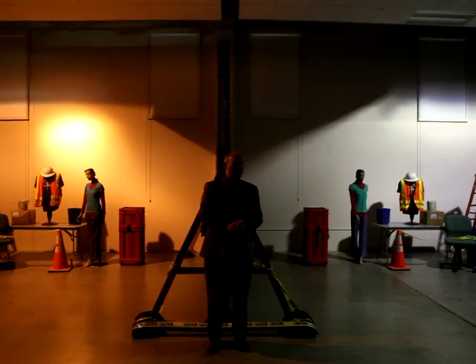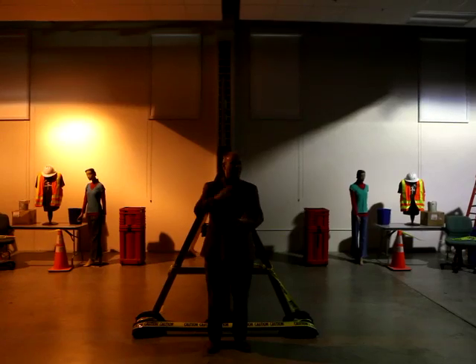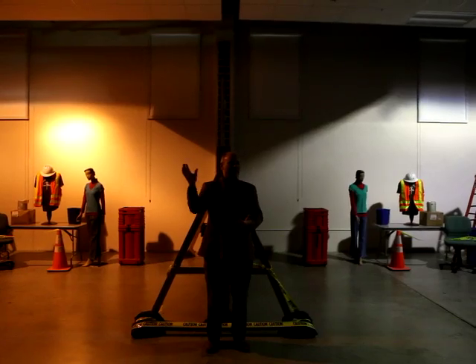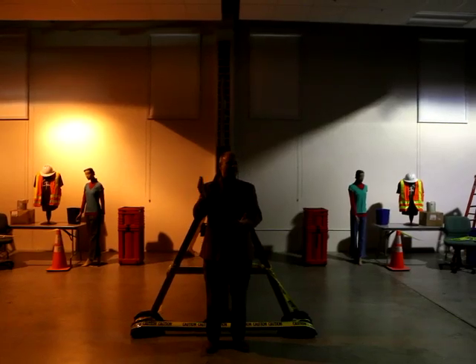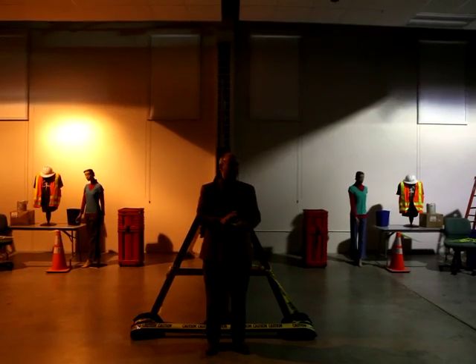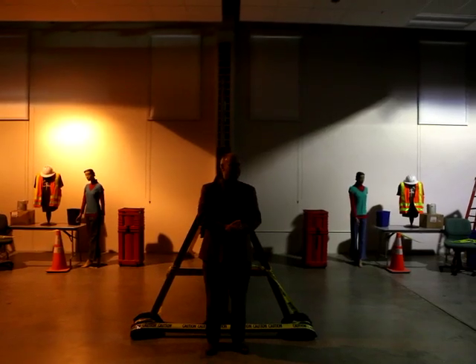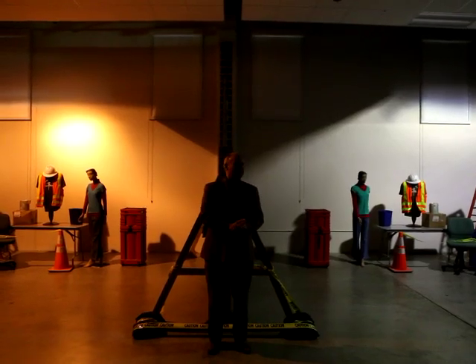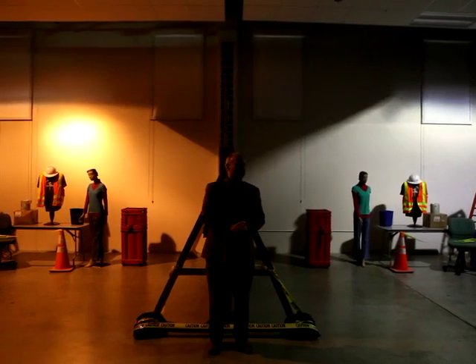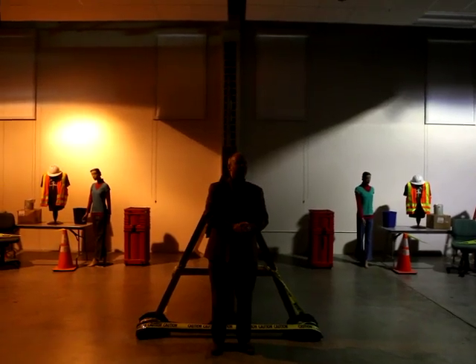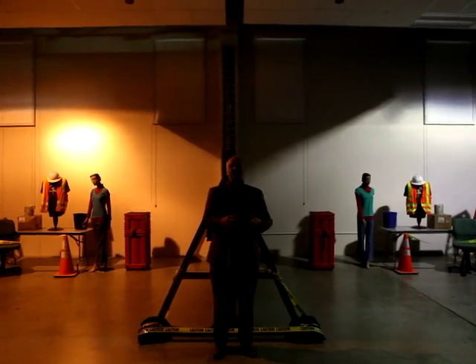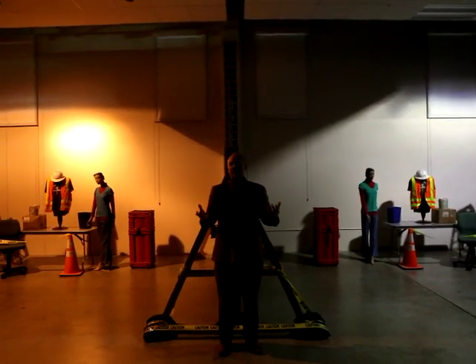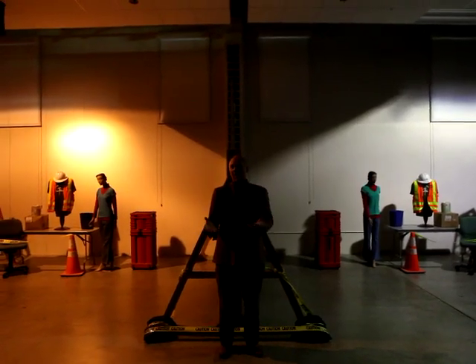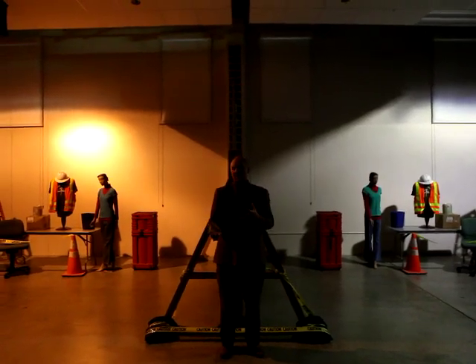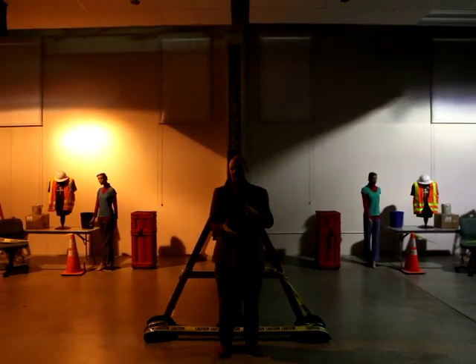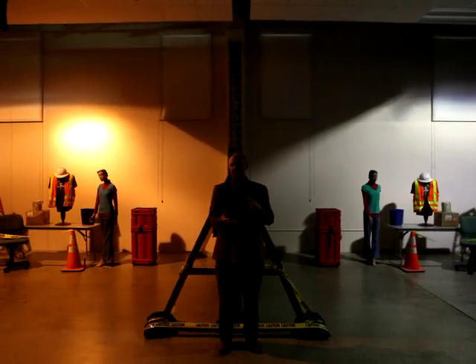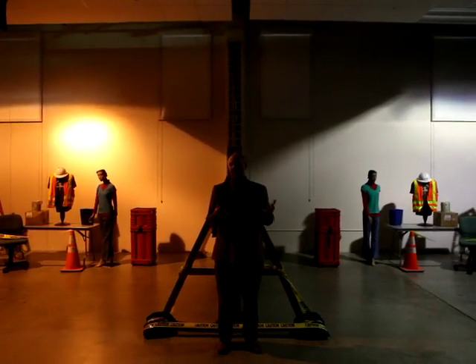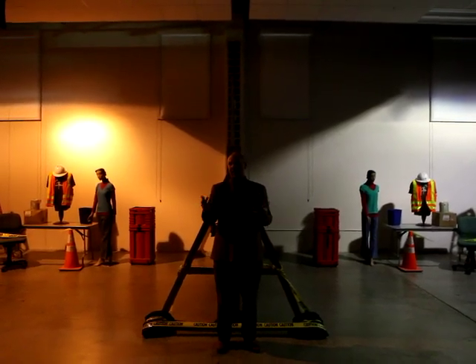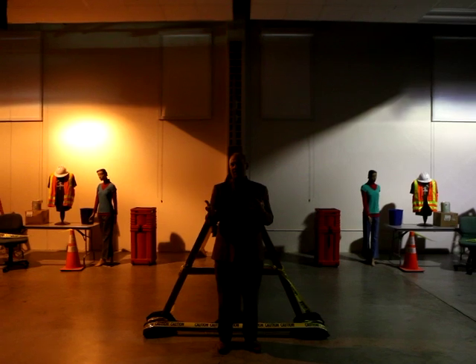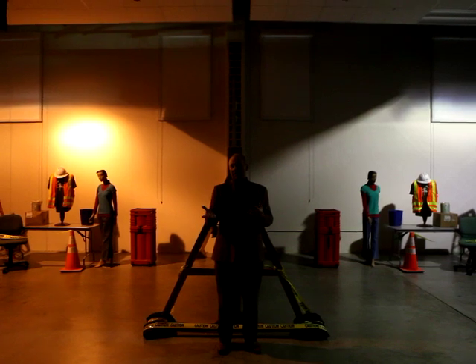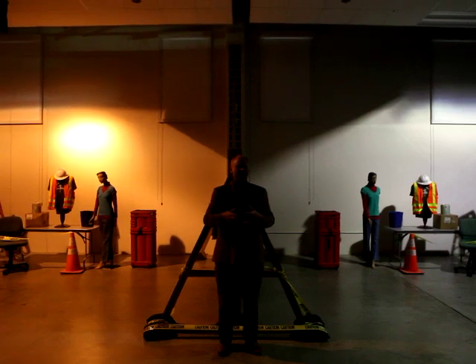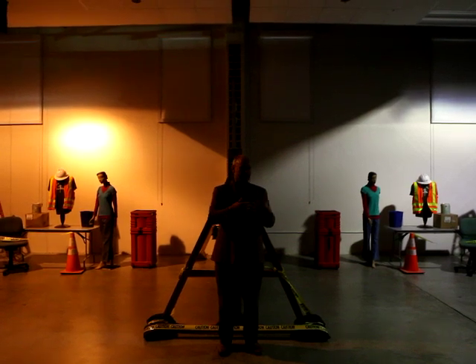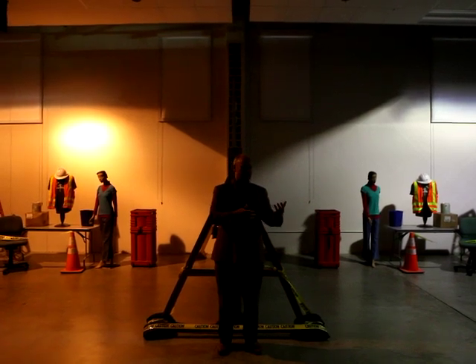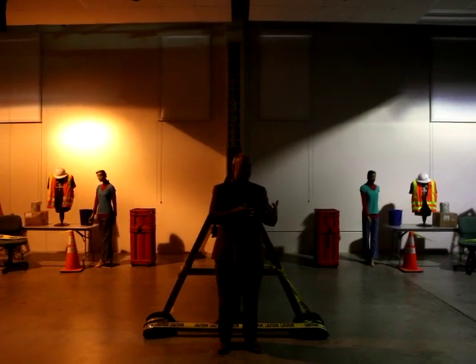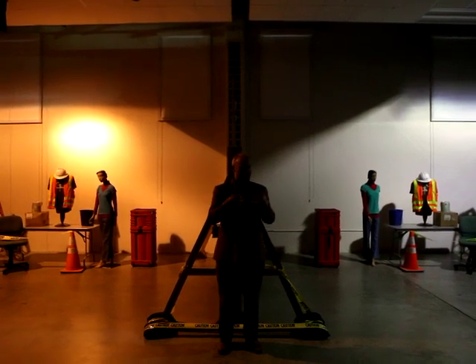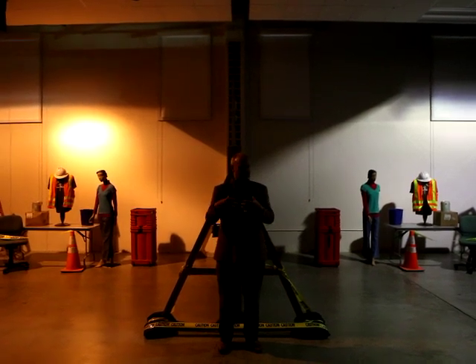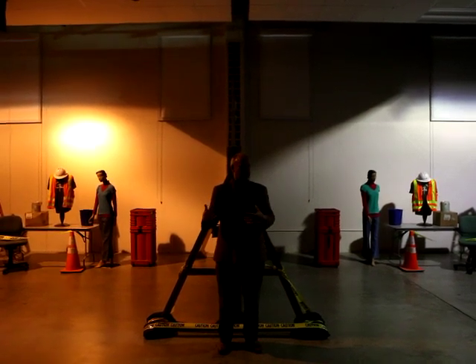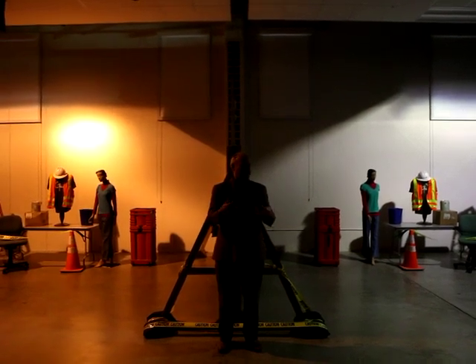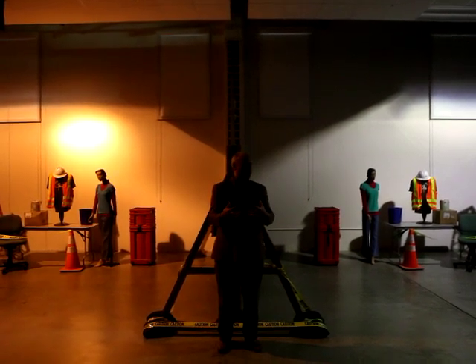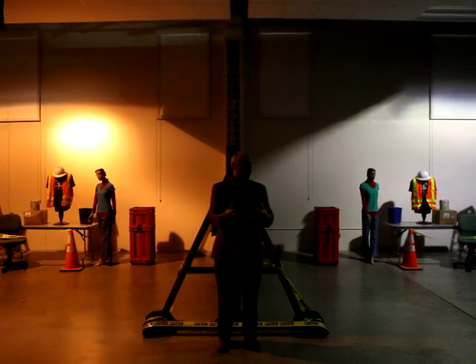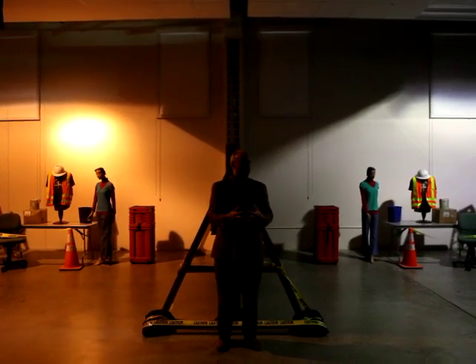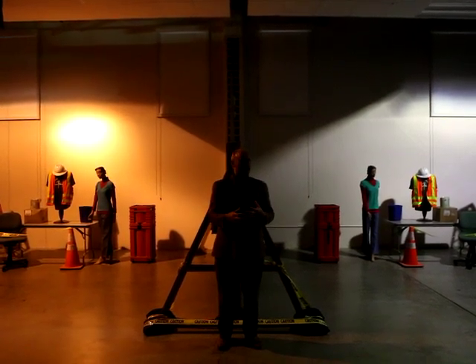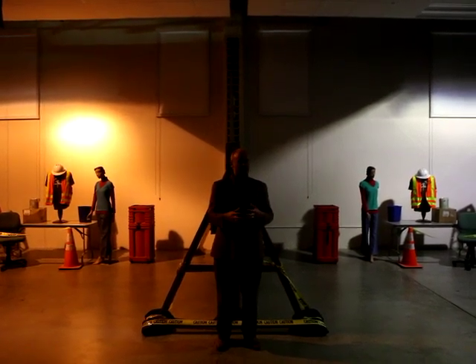I'm Michael Lane, the project manager here. This is our mock-up room, and what we've got on display here — as Ed said, we're going to come back and talk a little bit more about this.